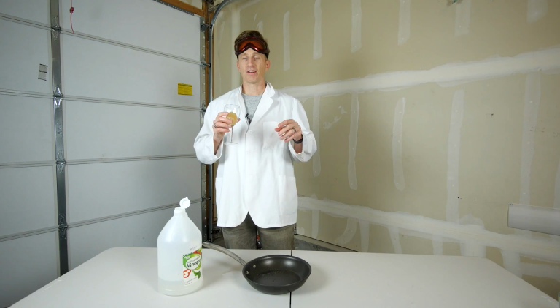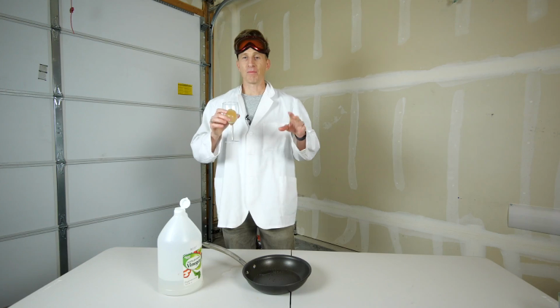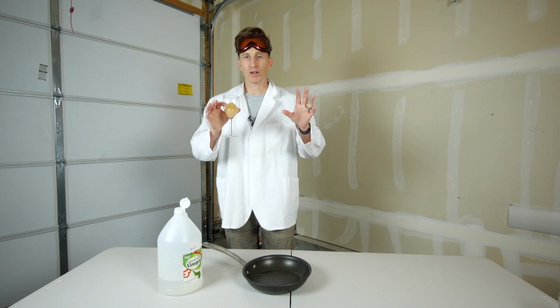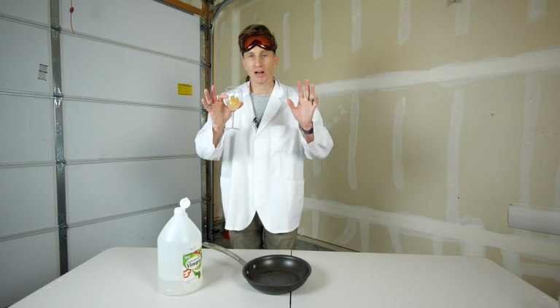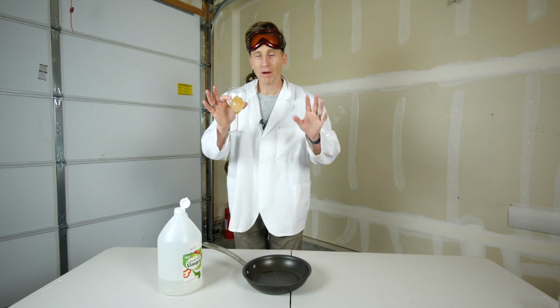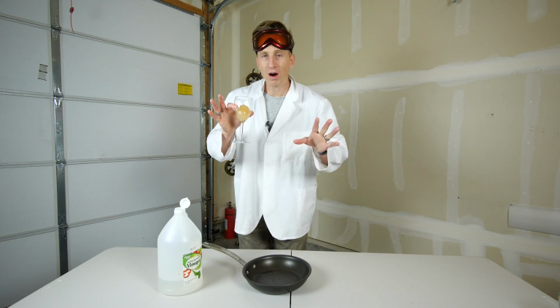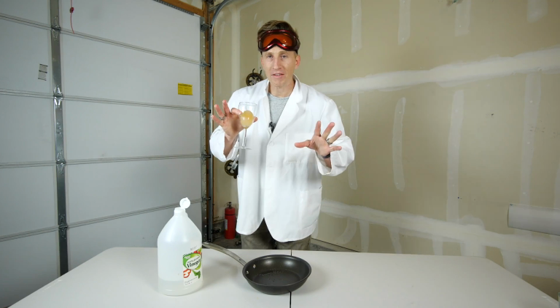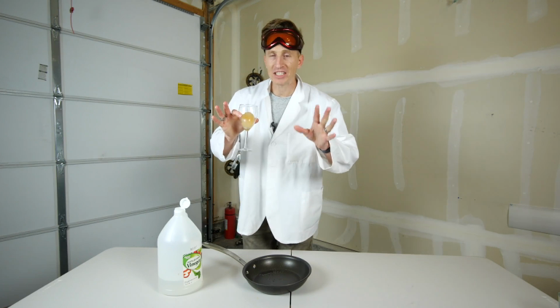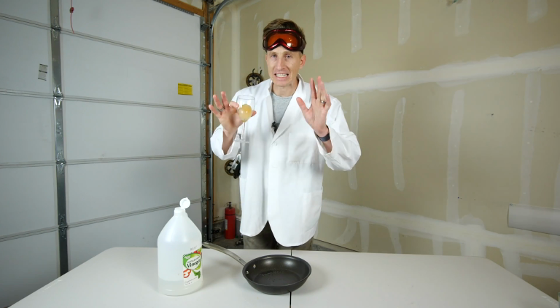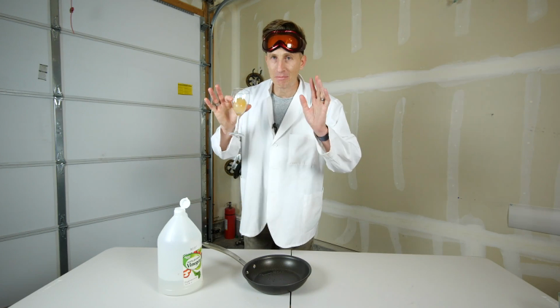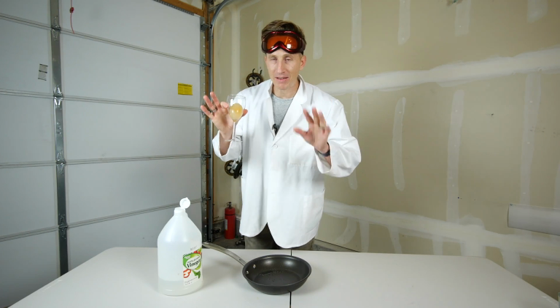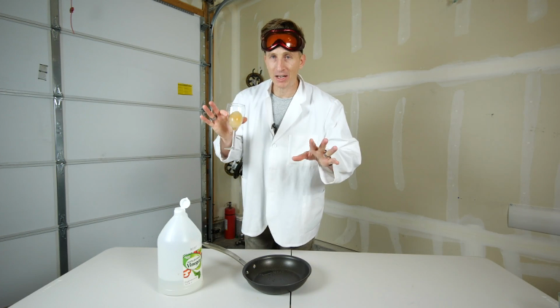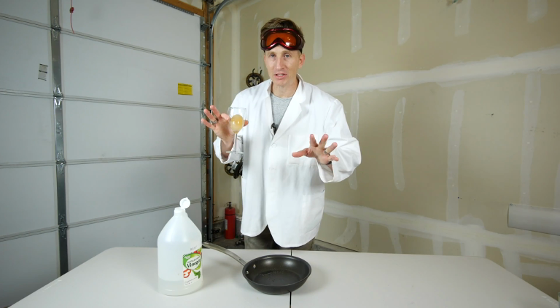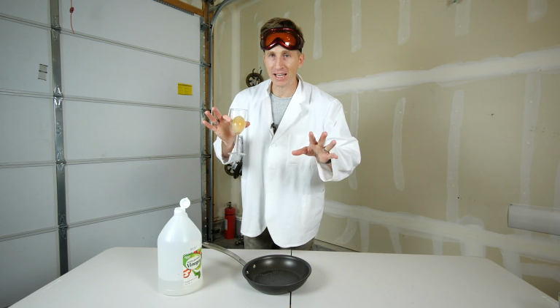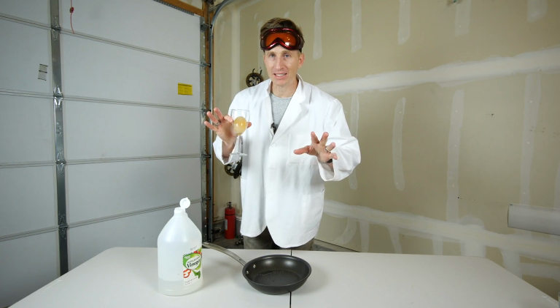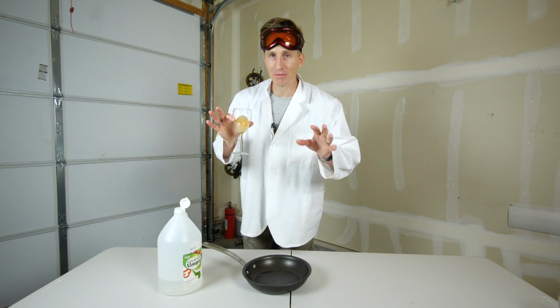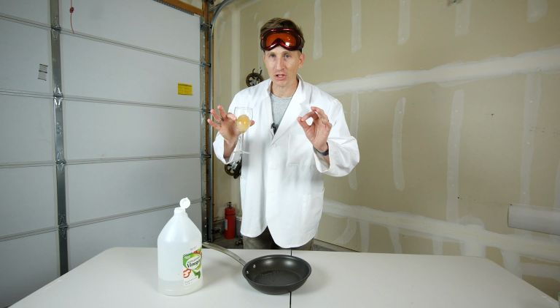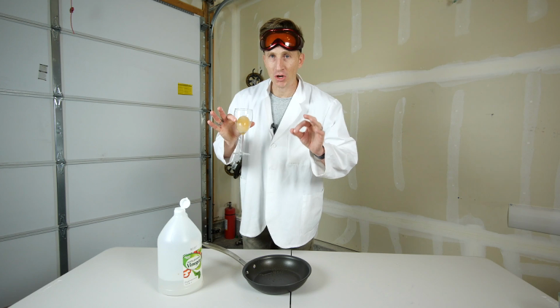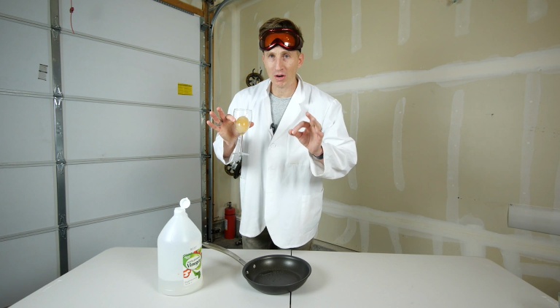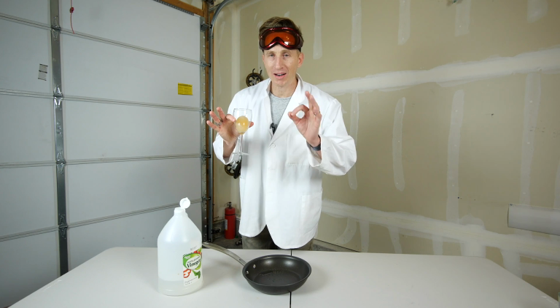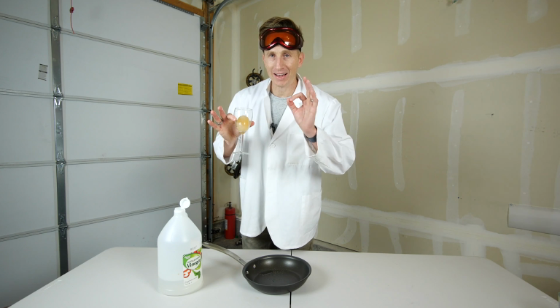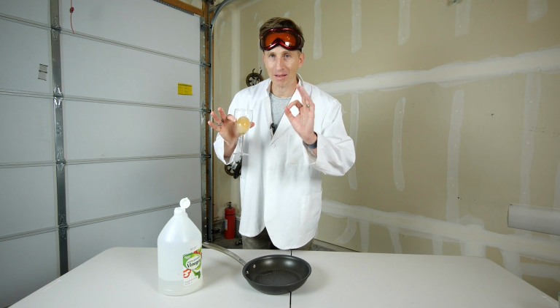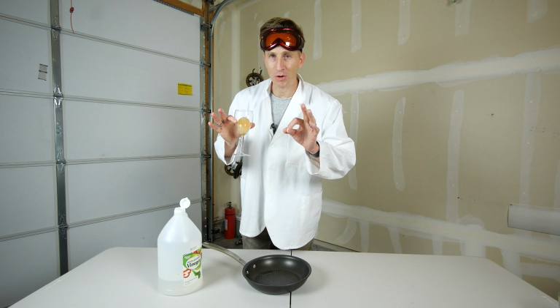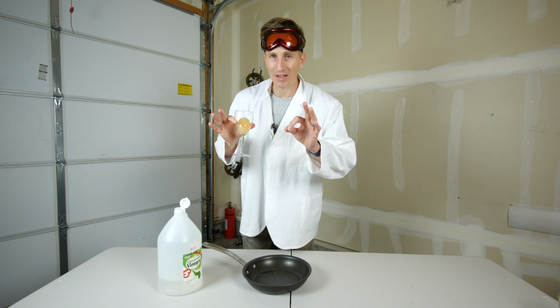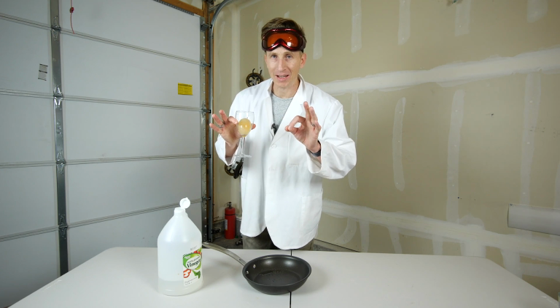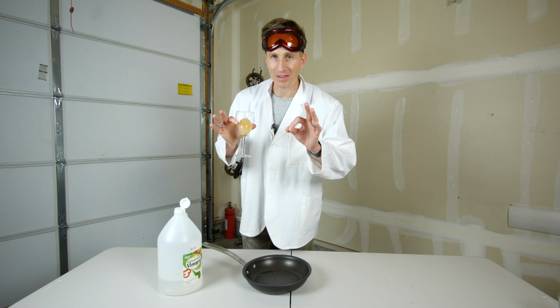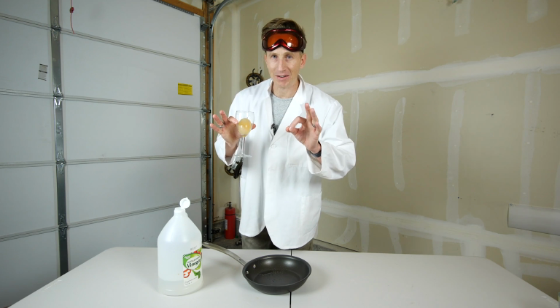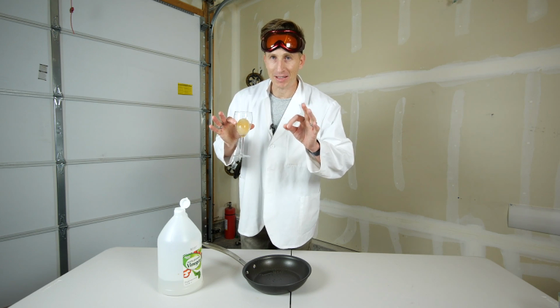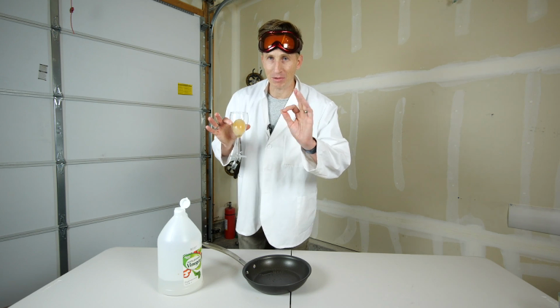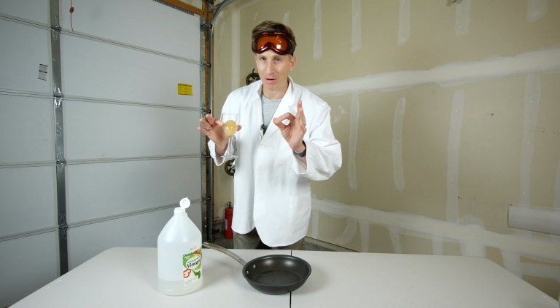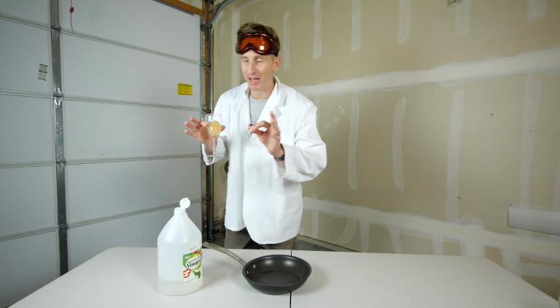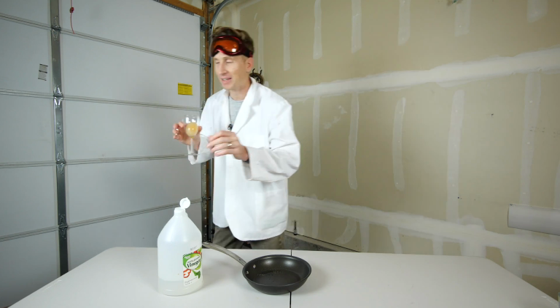All right, I'm going to go grab my wife. She doesn't believe I know science. I'm going to show her that I can boil an egg without heat. Be right back.